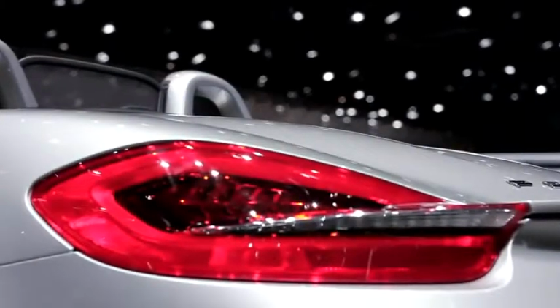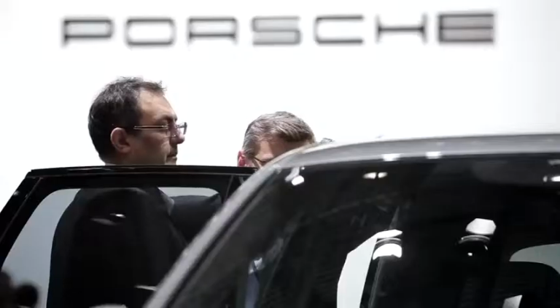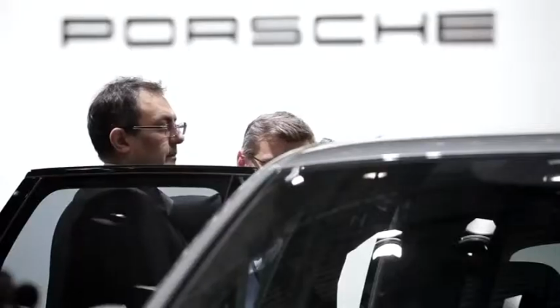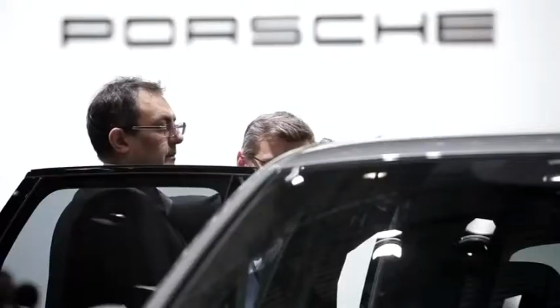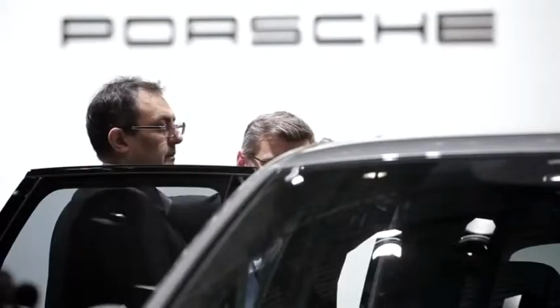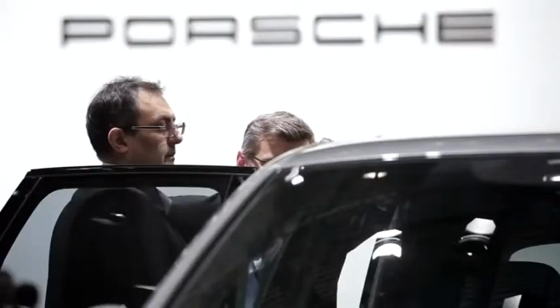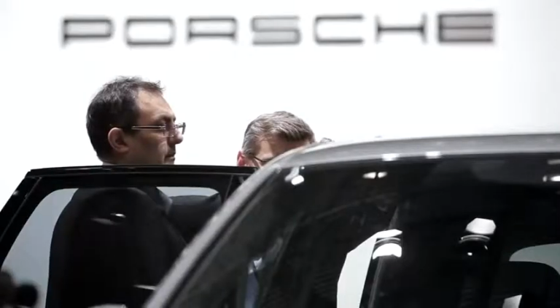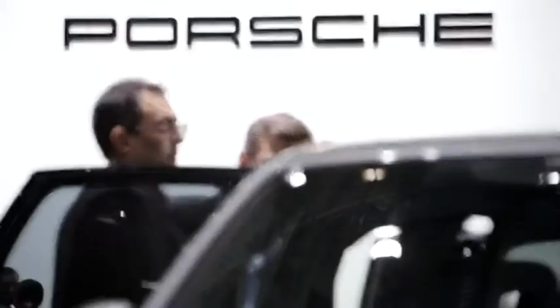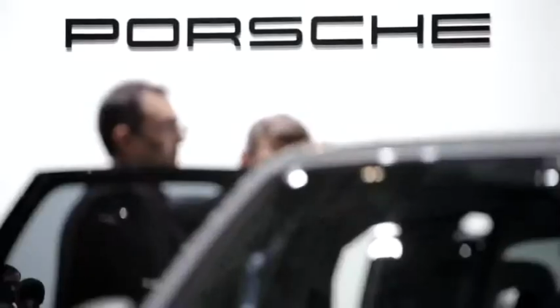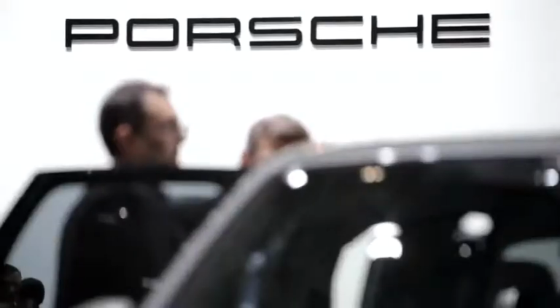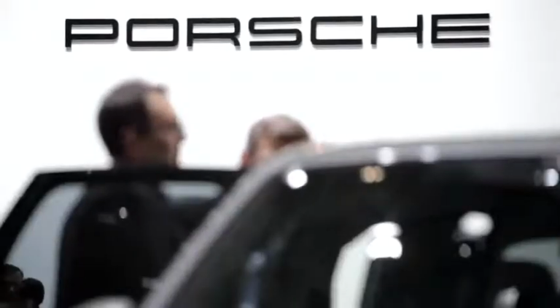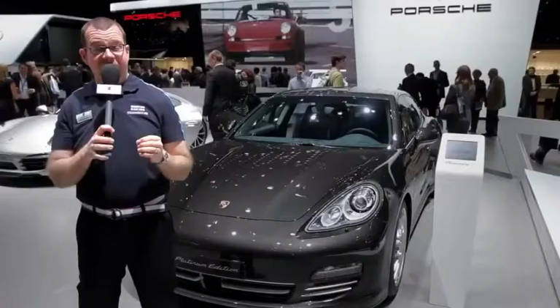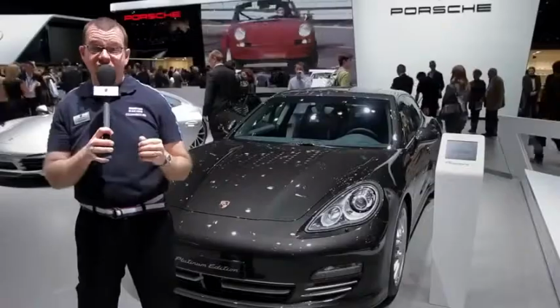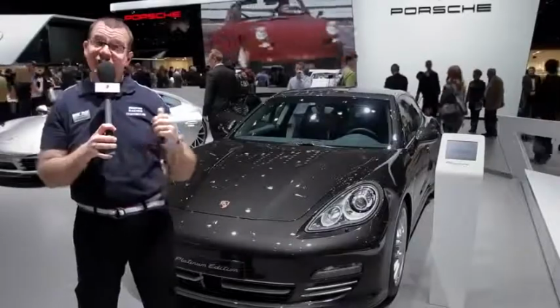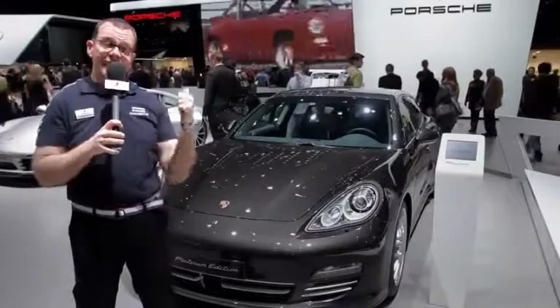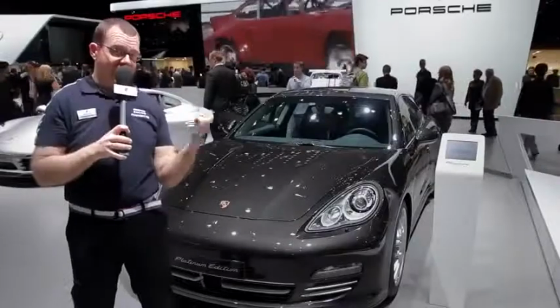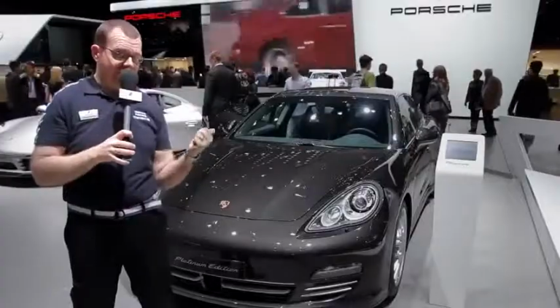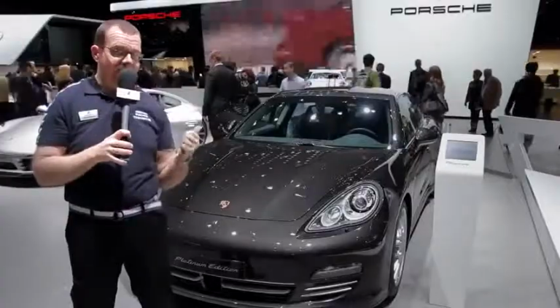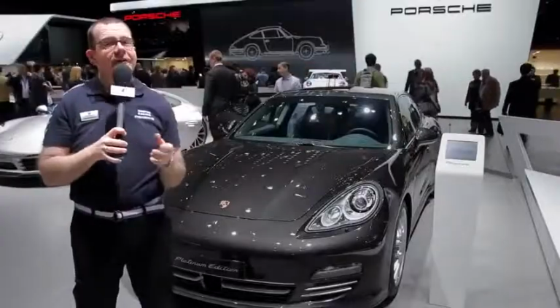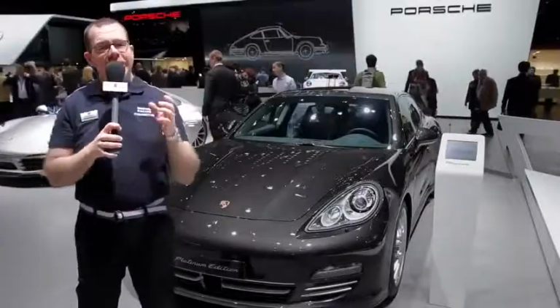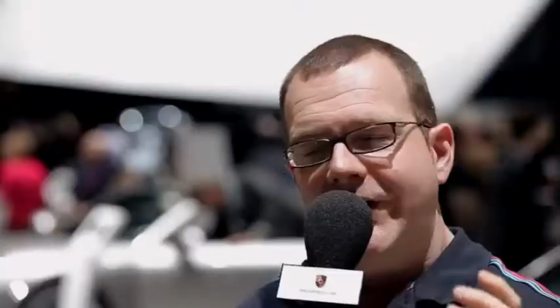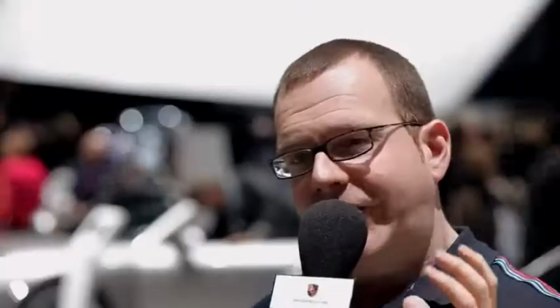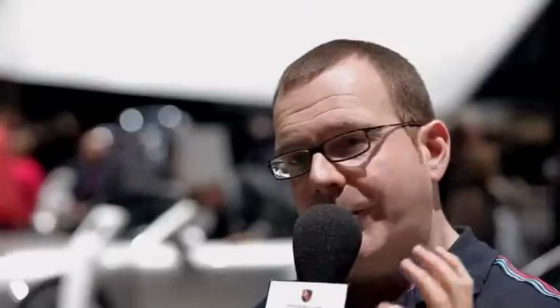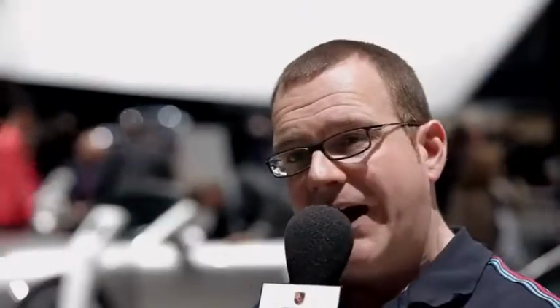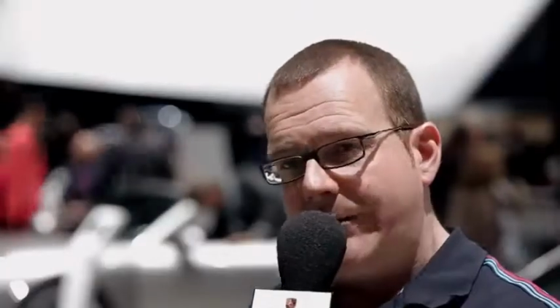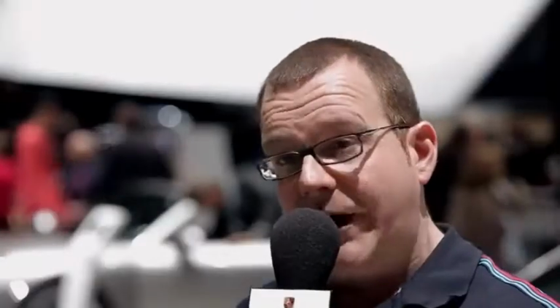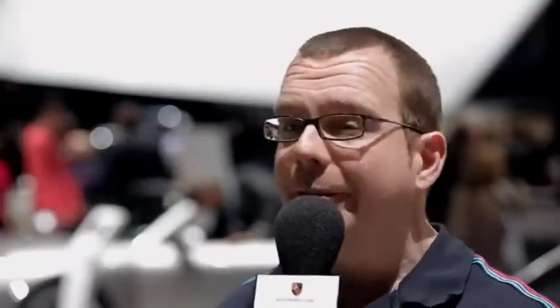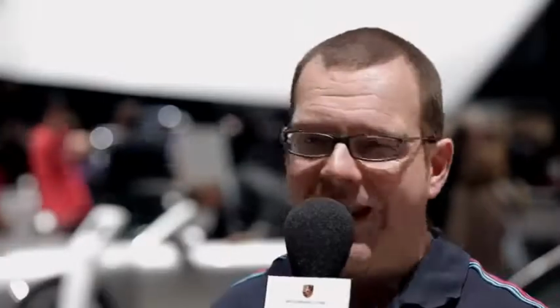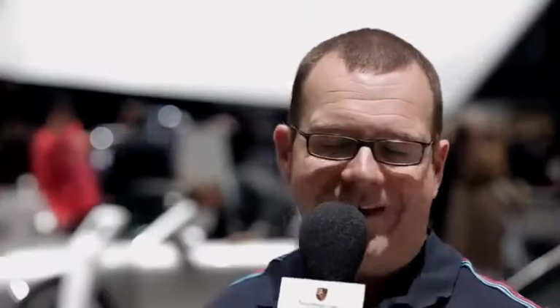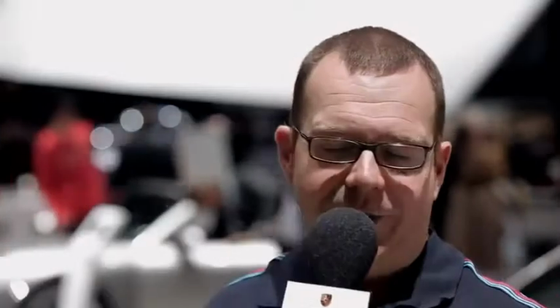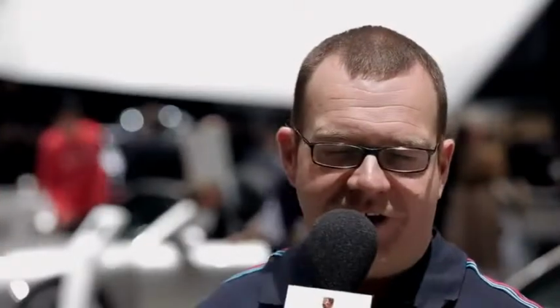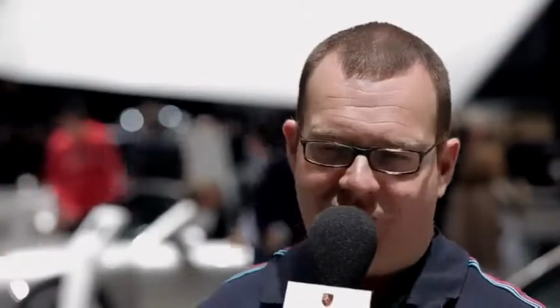The latest addition to the Panamera range is here. This is the Panamera Platinum Edition.